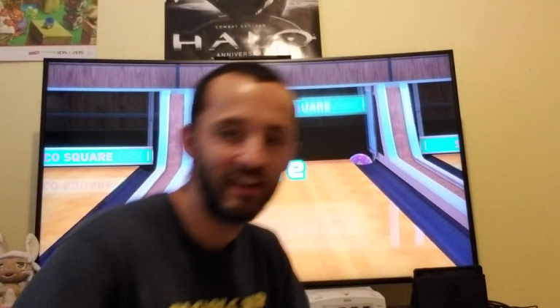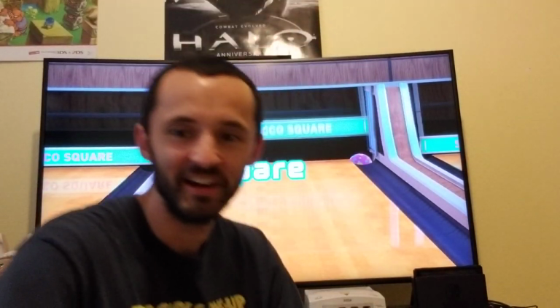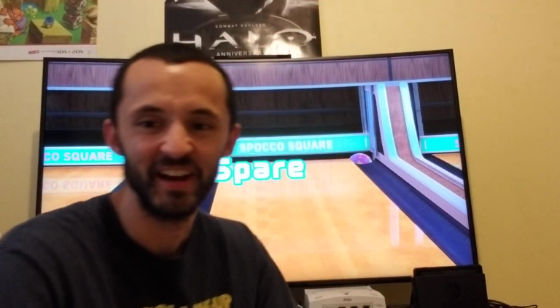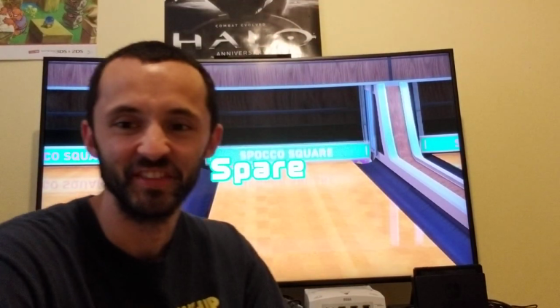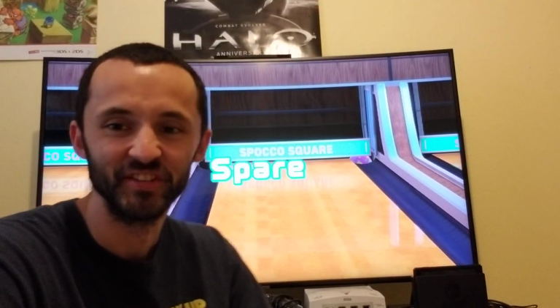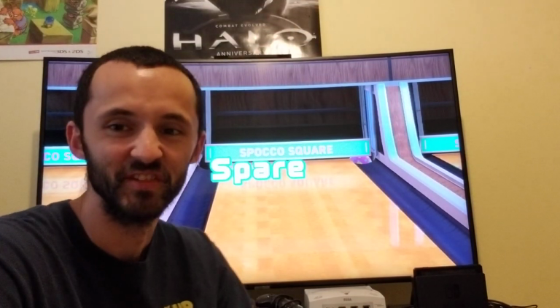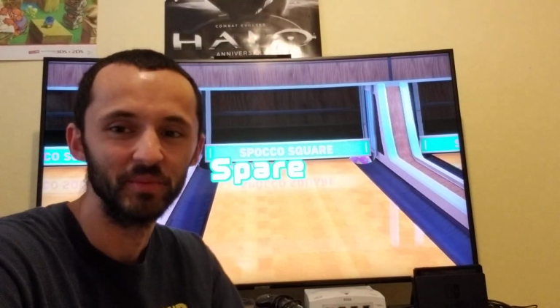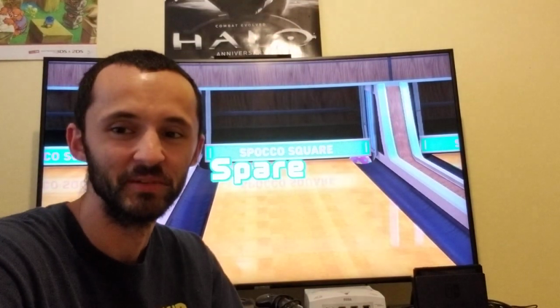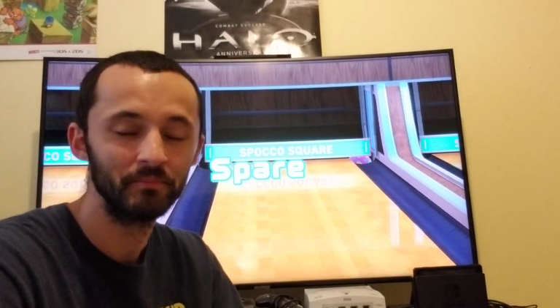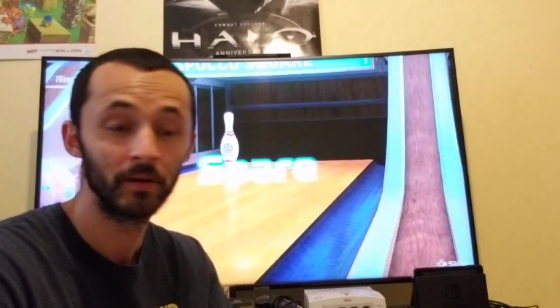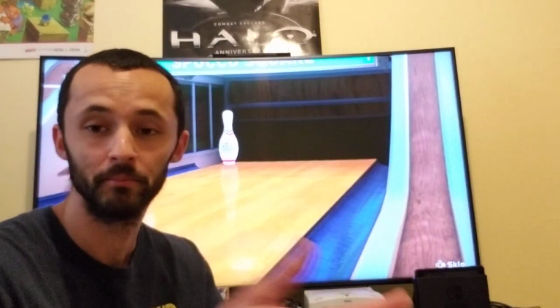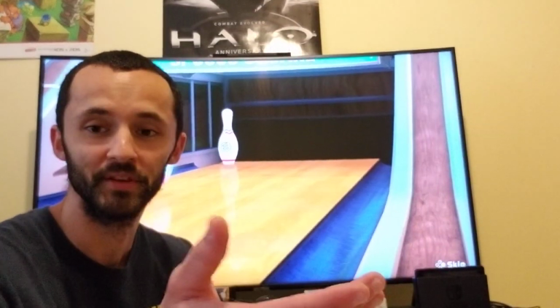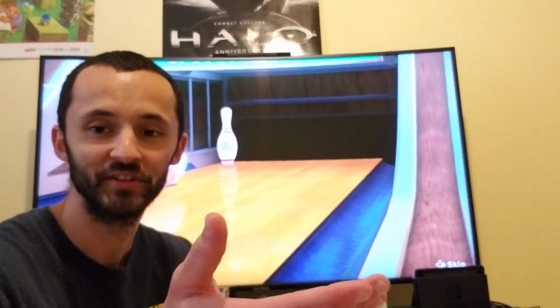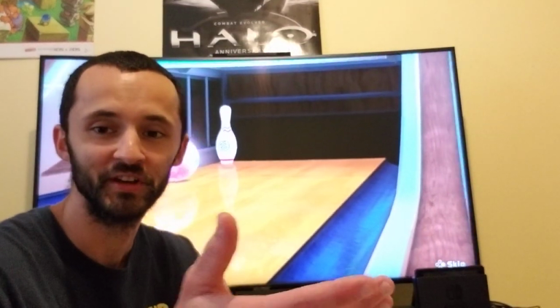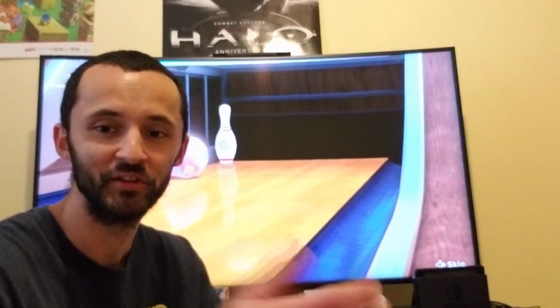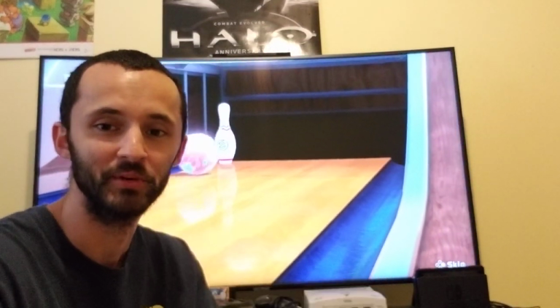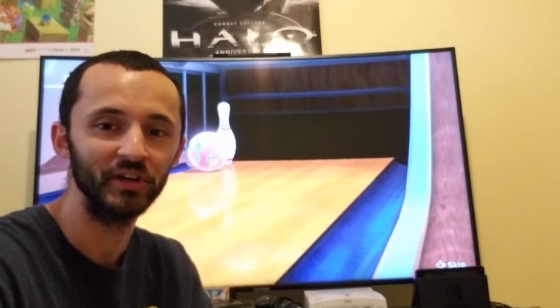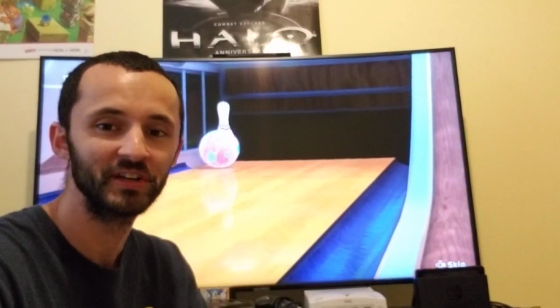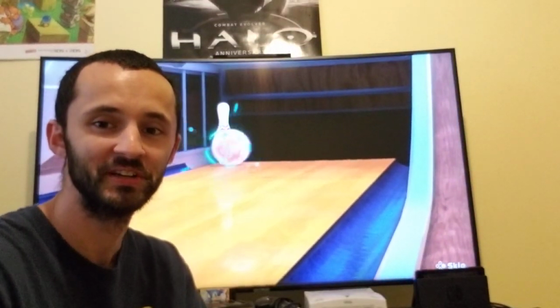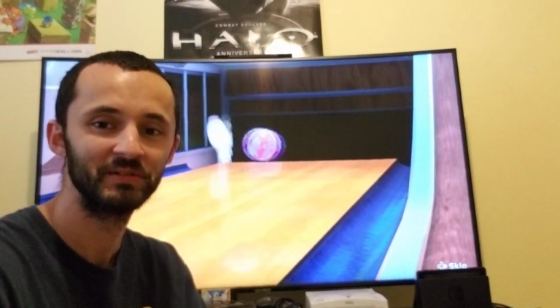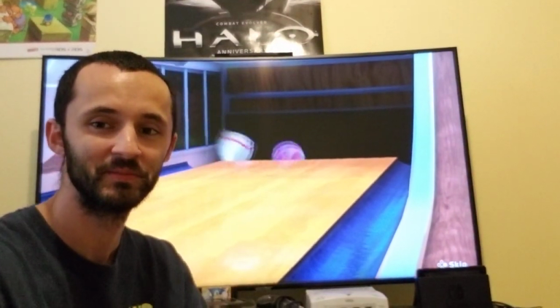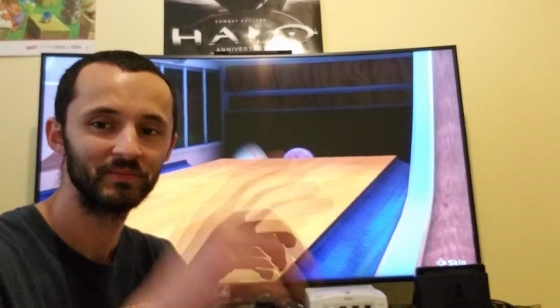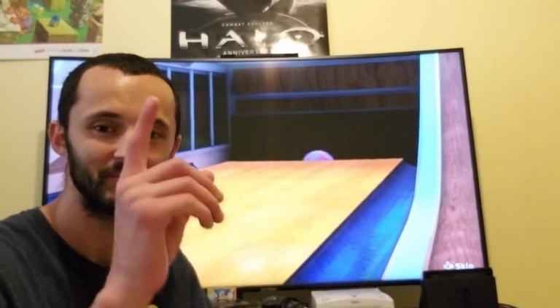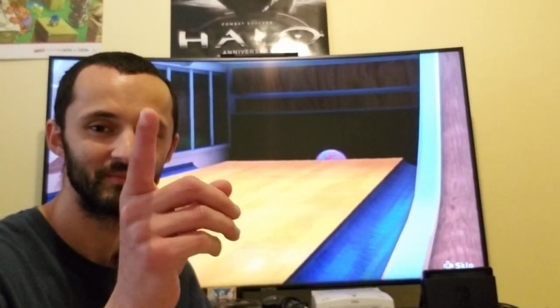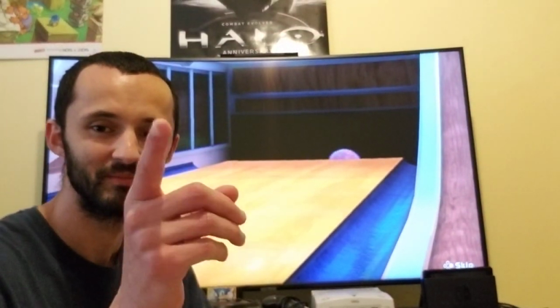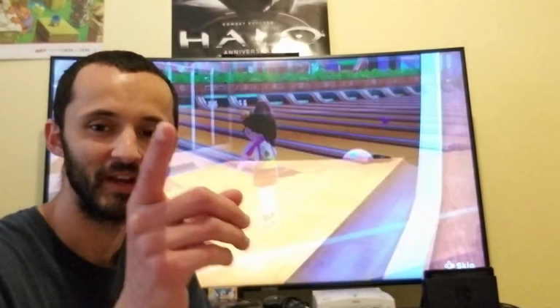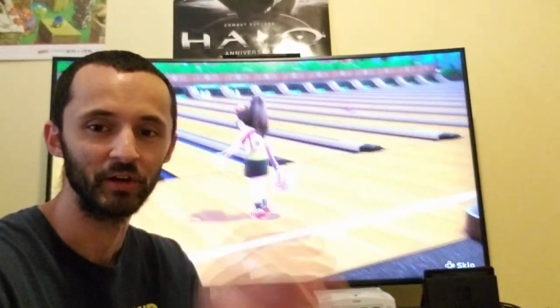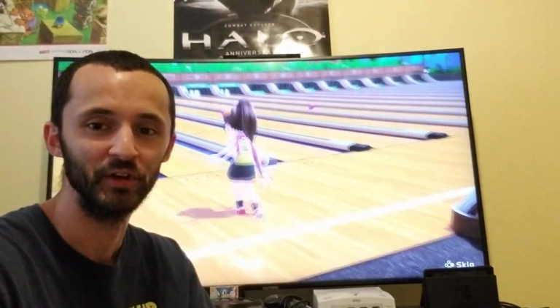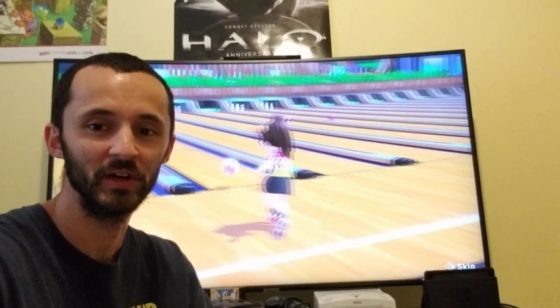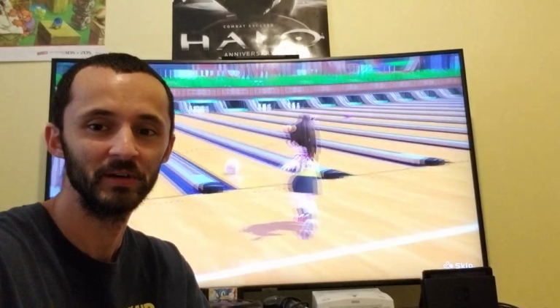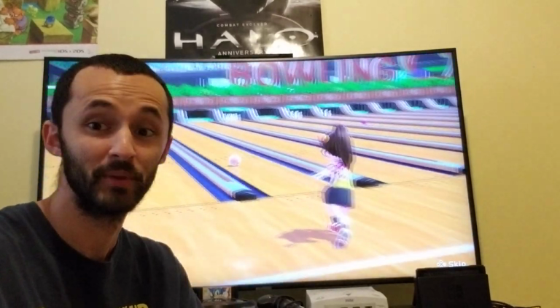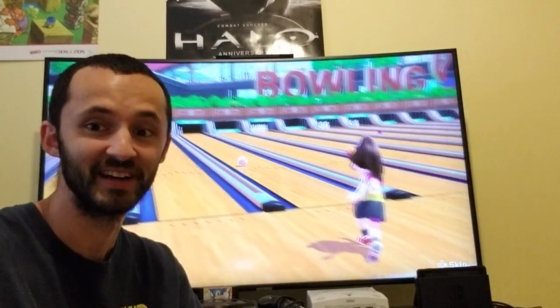I hate the 7-pin, but there's how you super hook. Now go do it. Practice.